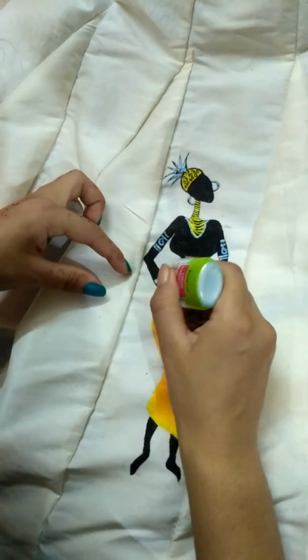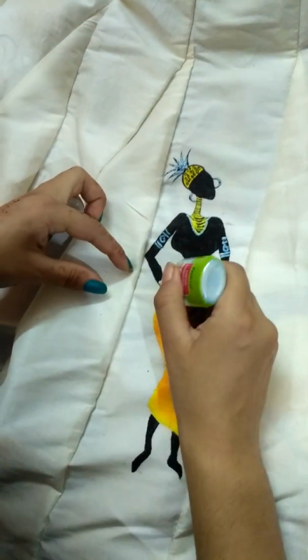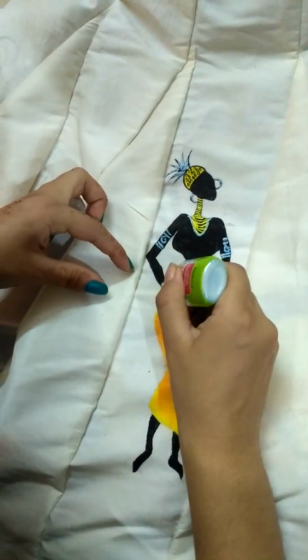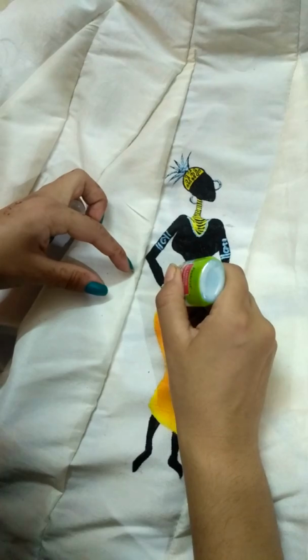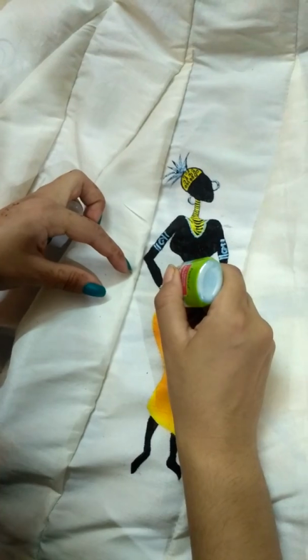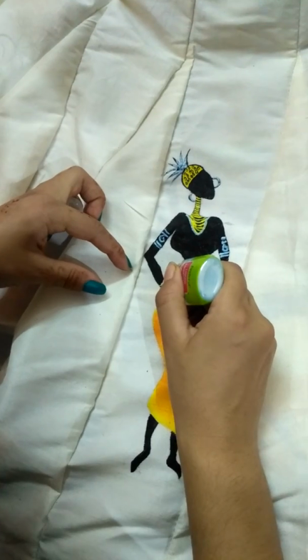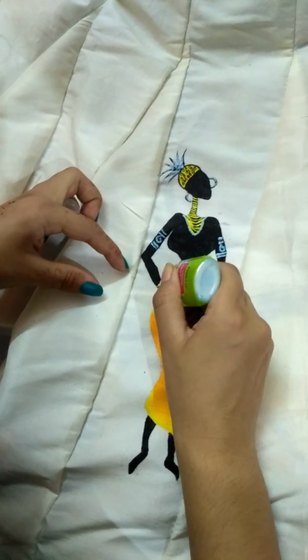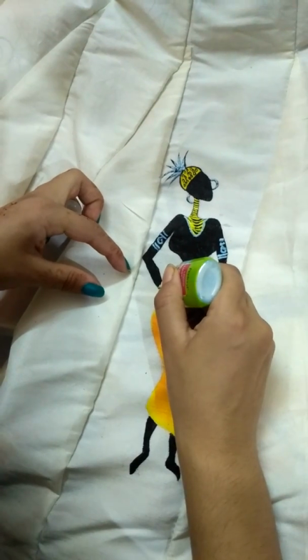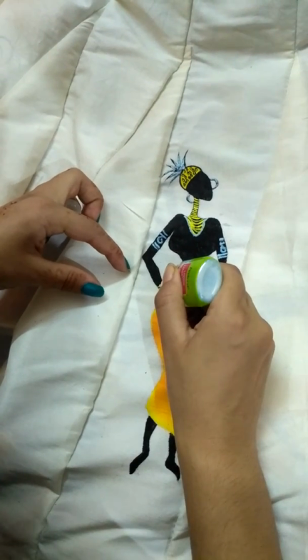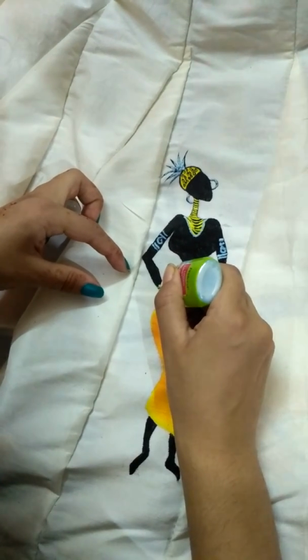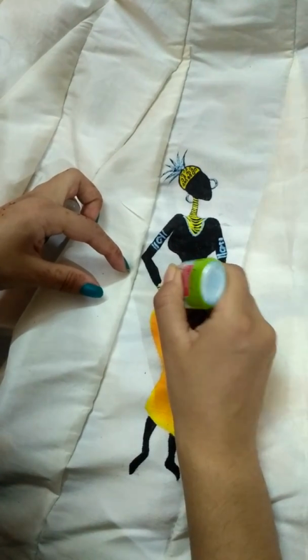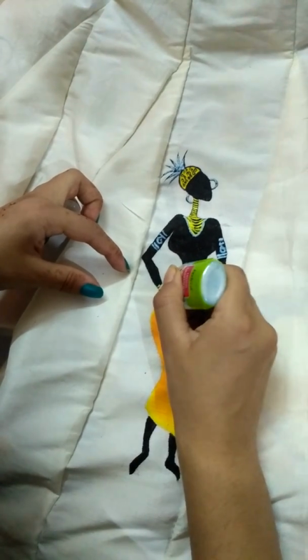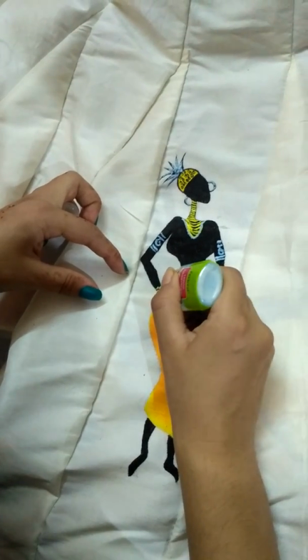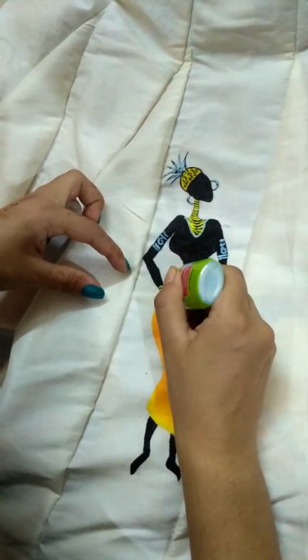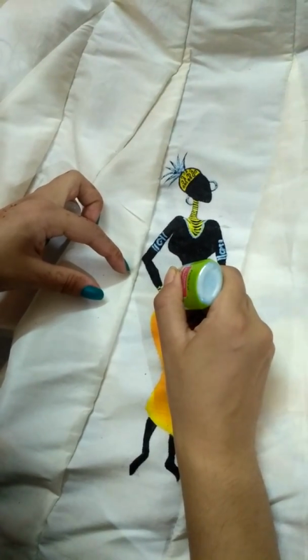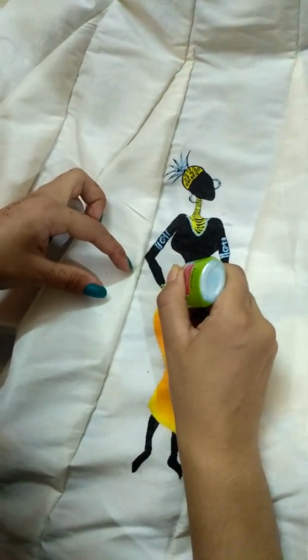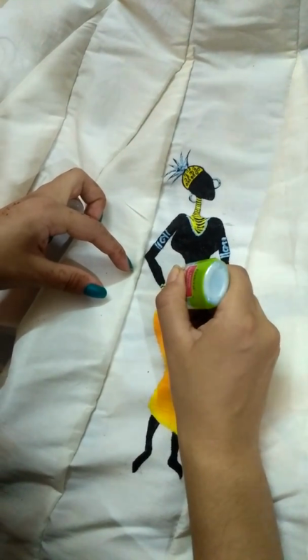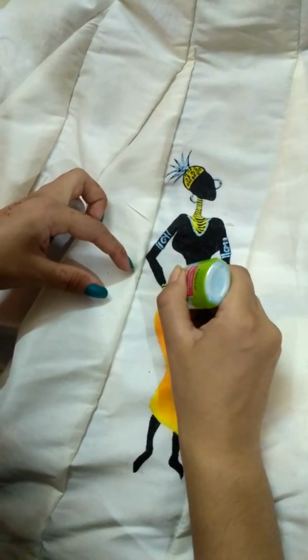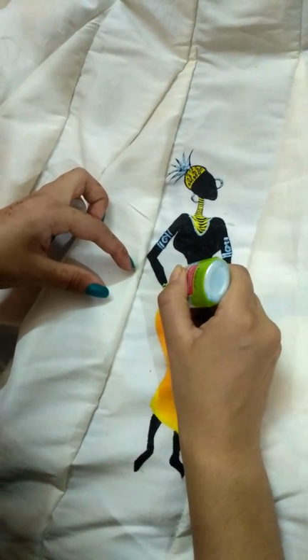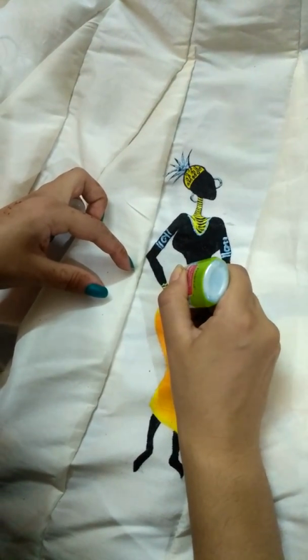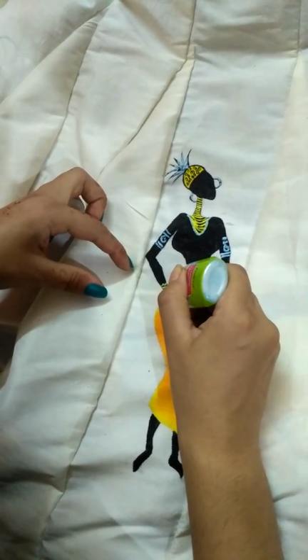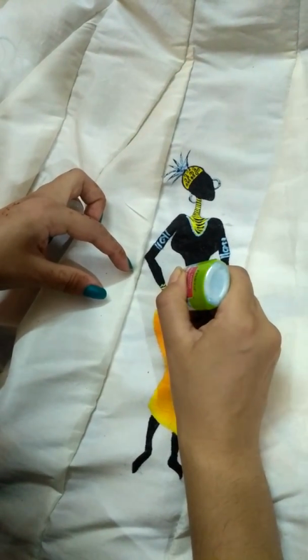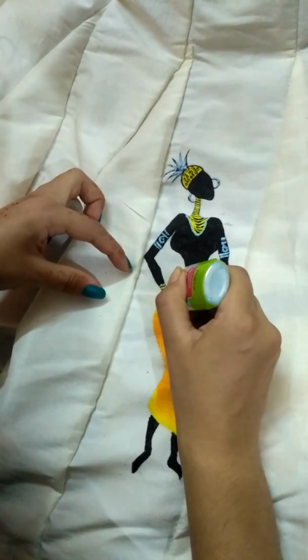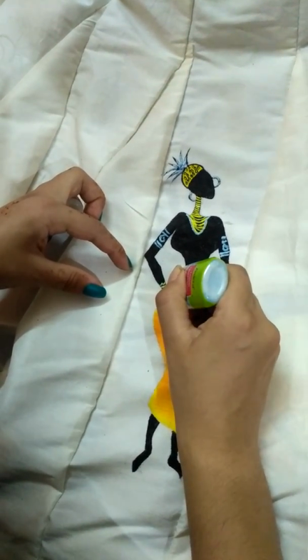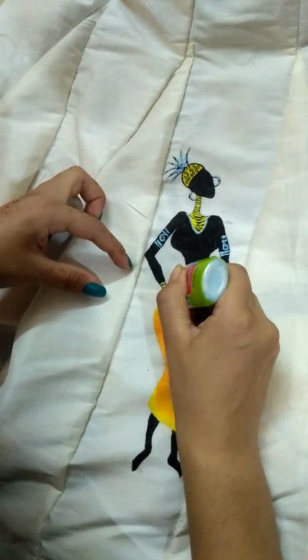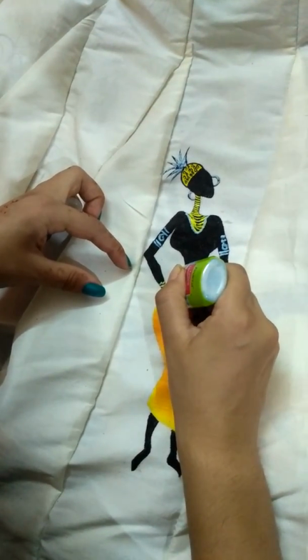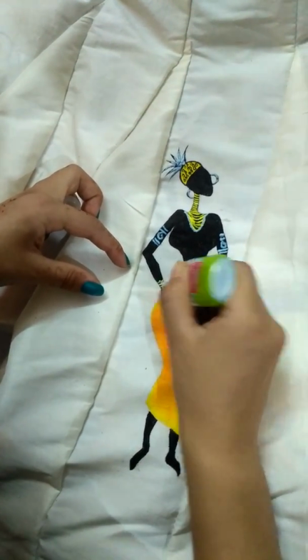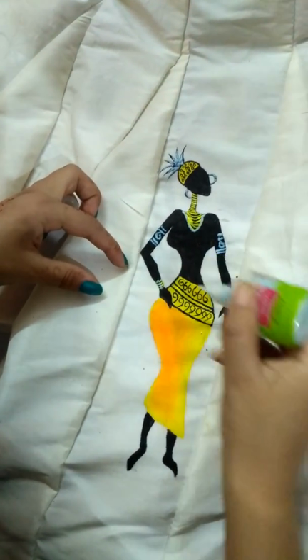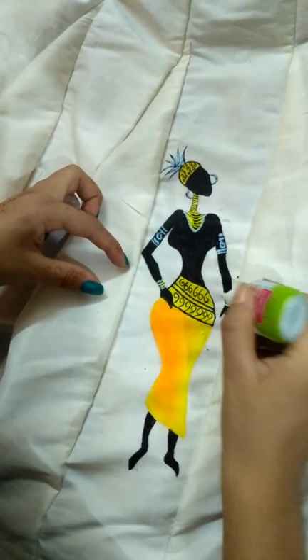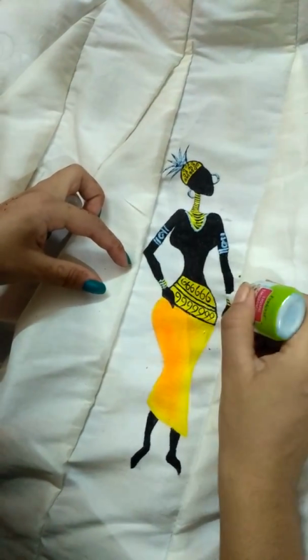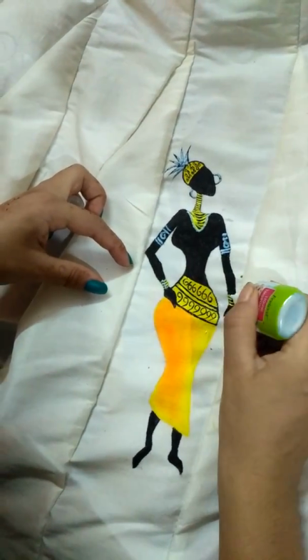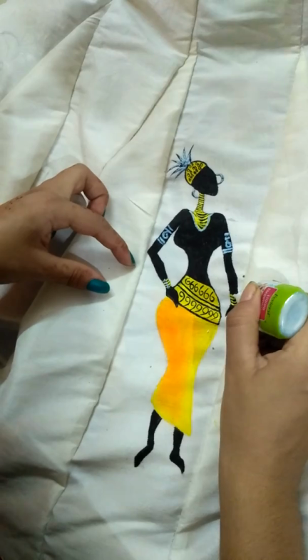You can put the paintings on the back, or you can put a full line. It all depends on you.